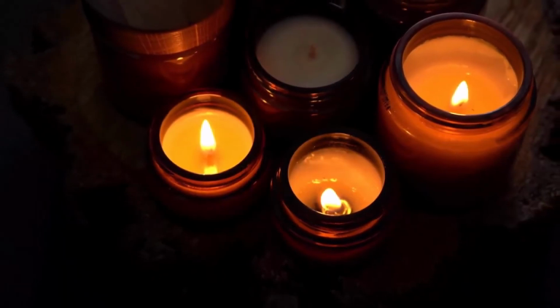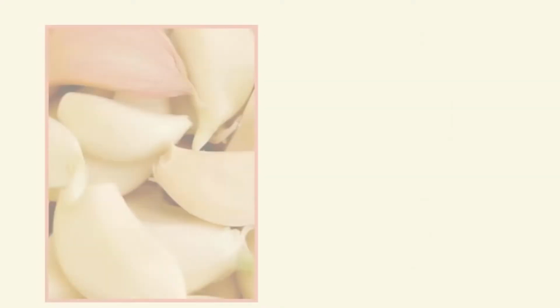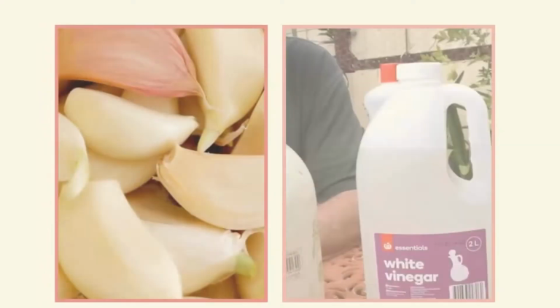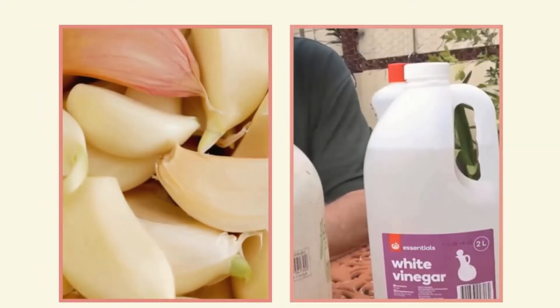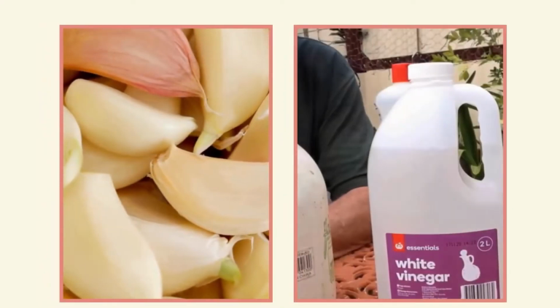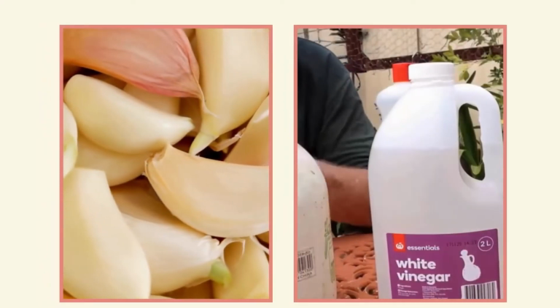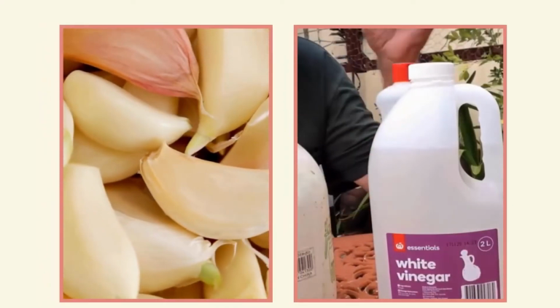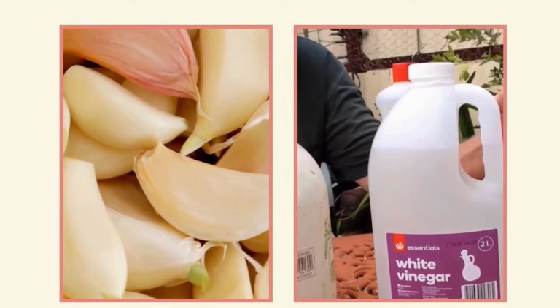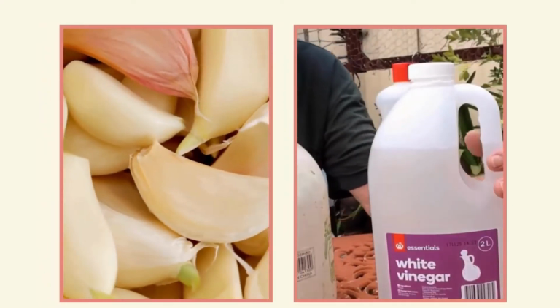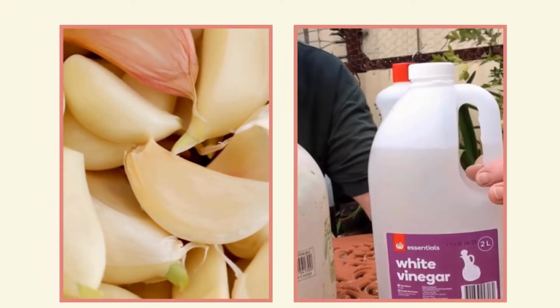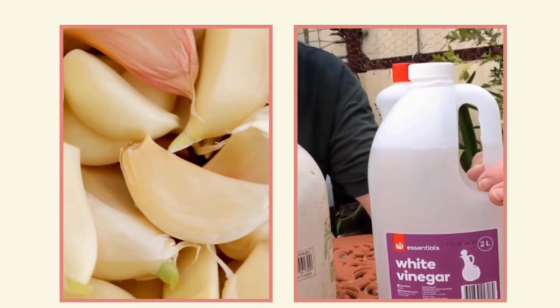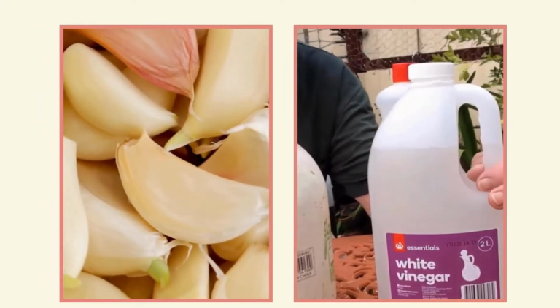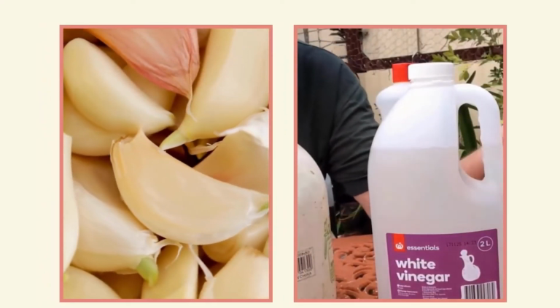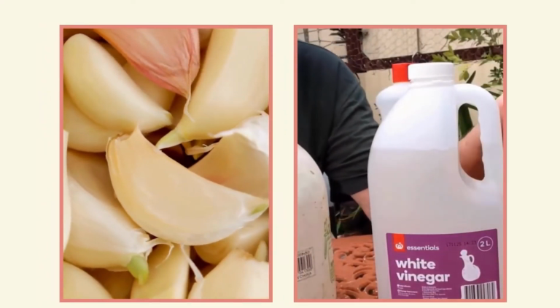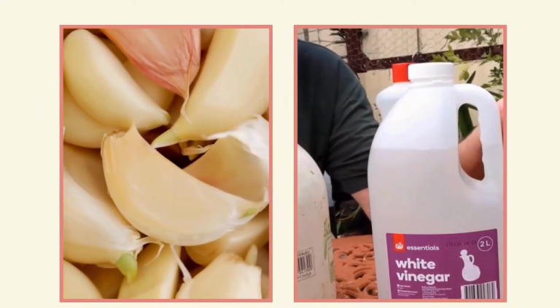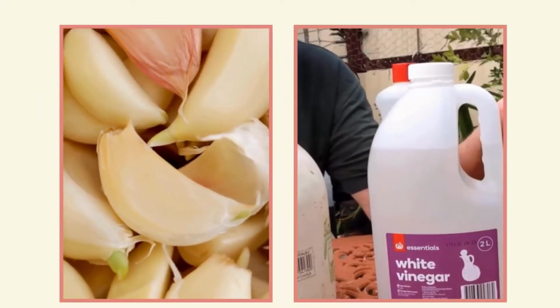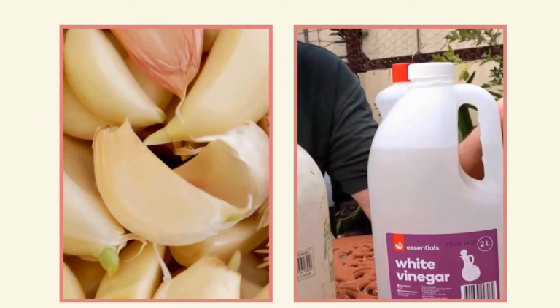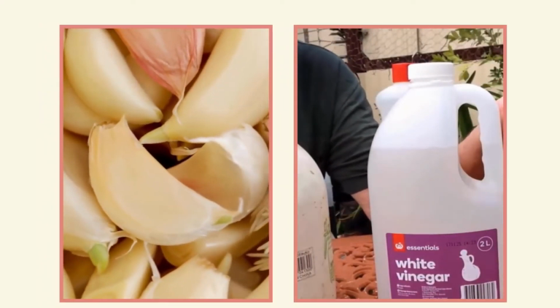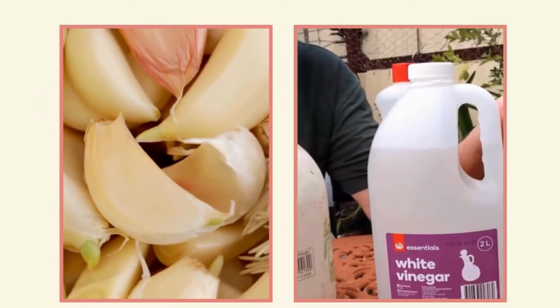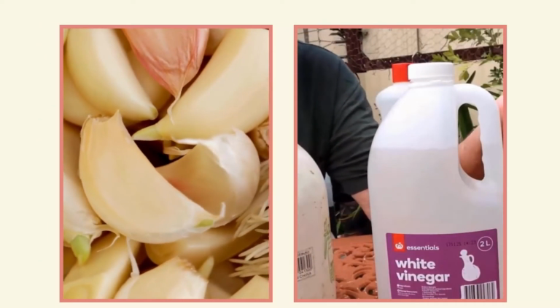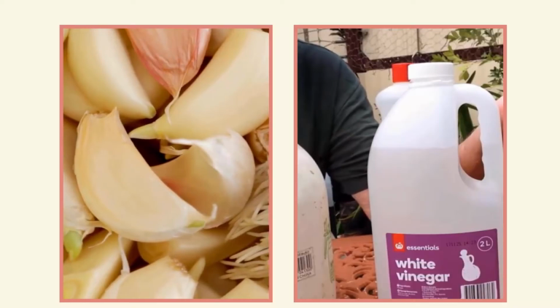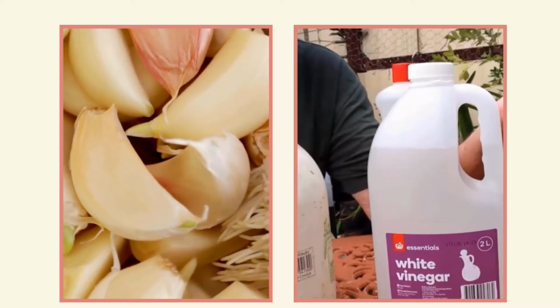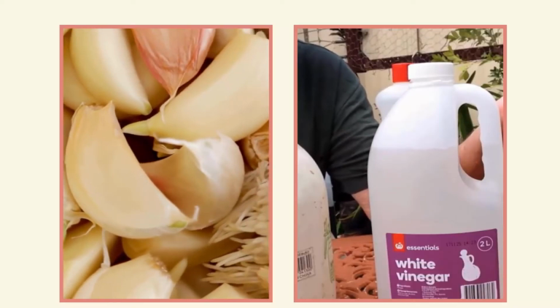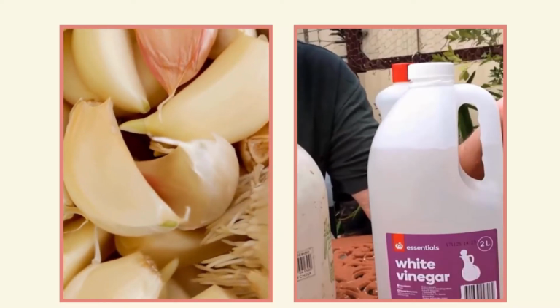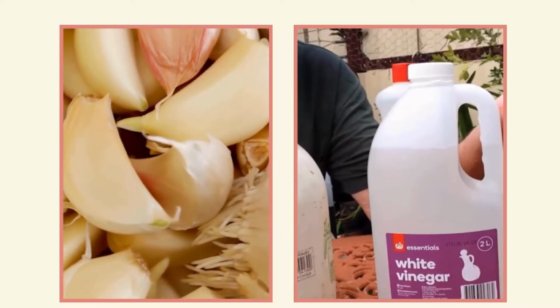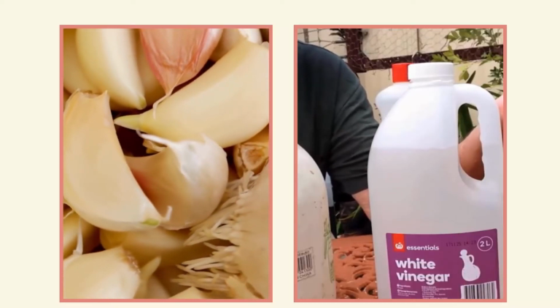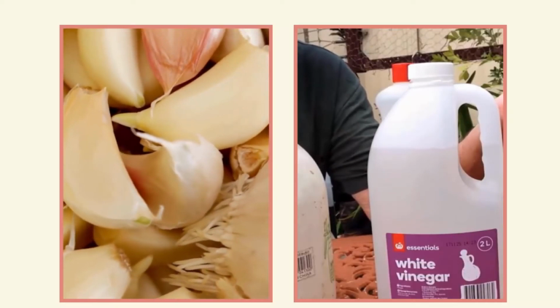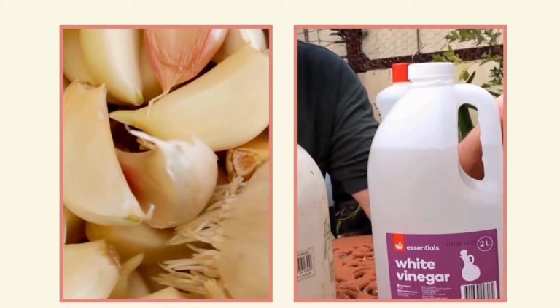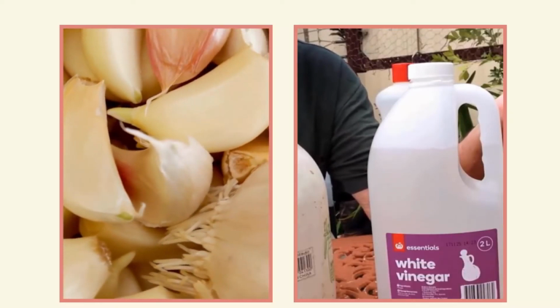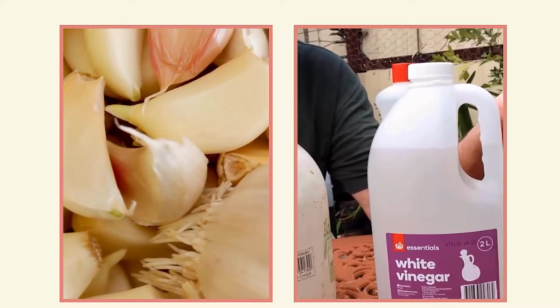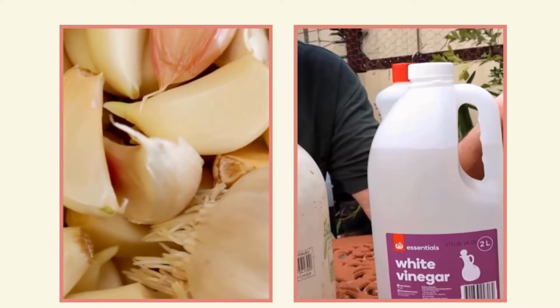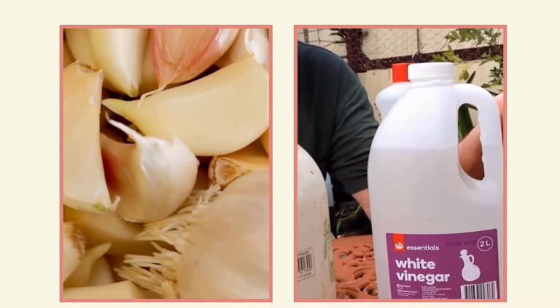Combining garlic cloves and vinegar to create a spray can confuse carpenter bees with its strong scent, helping to keep them away naturally.